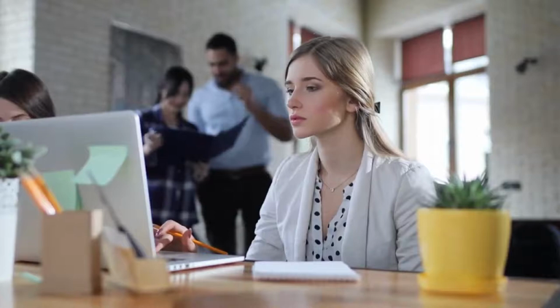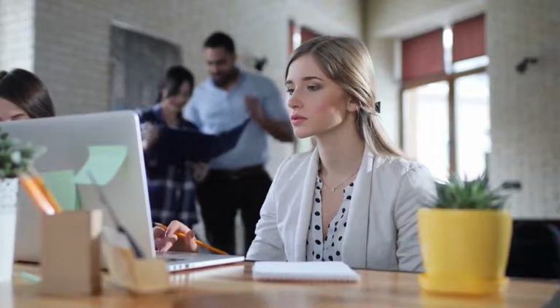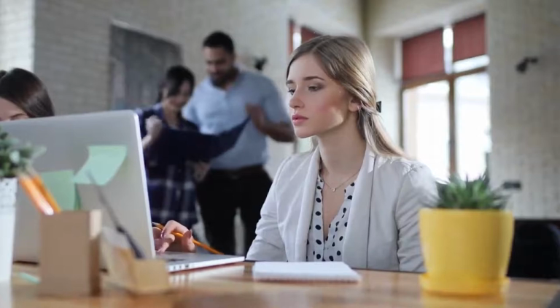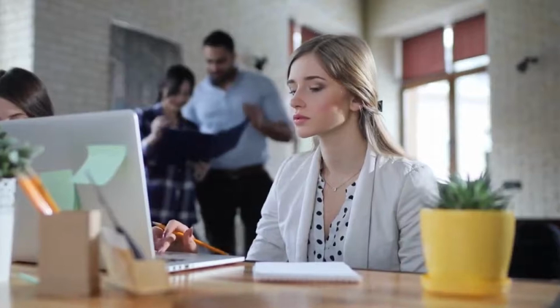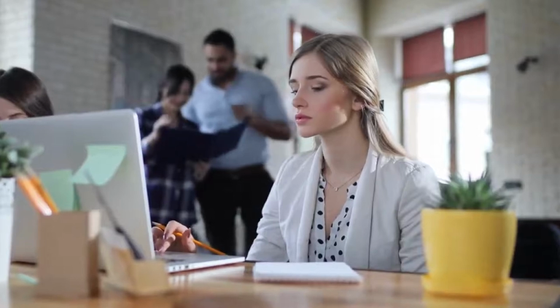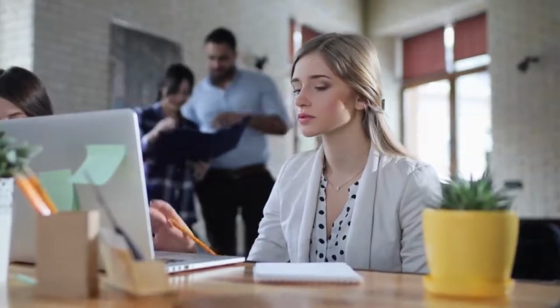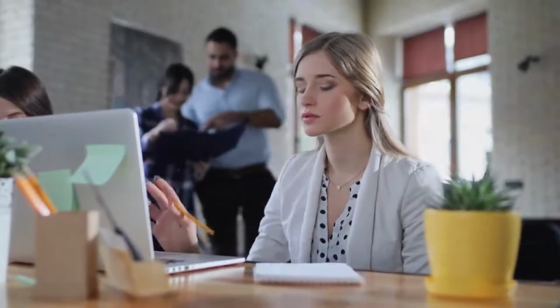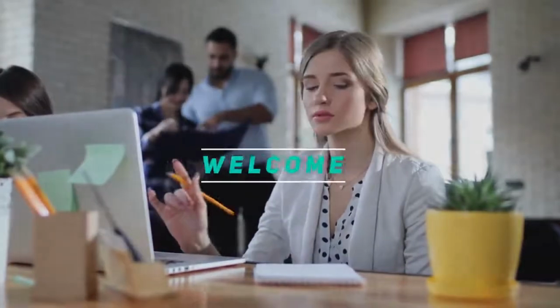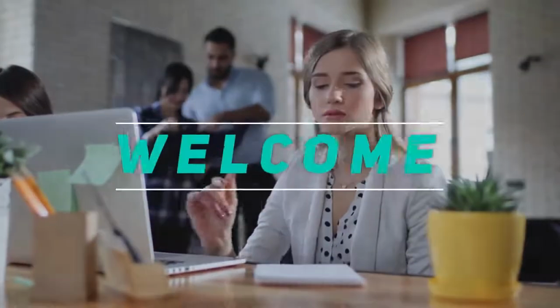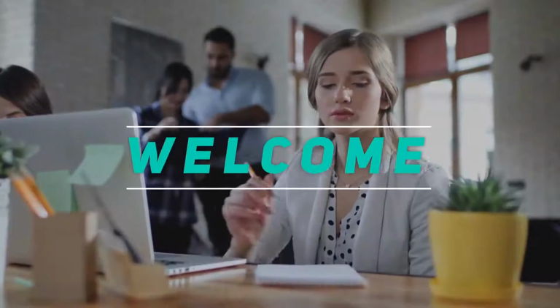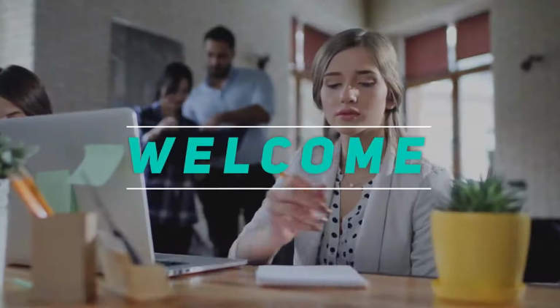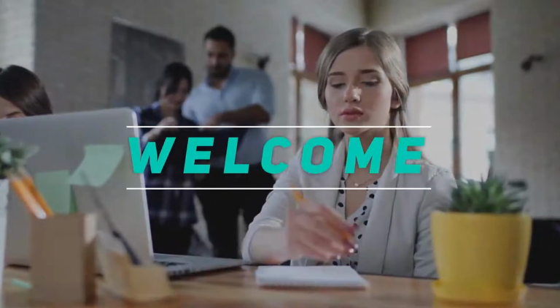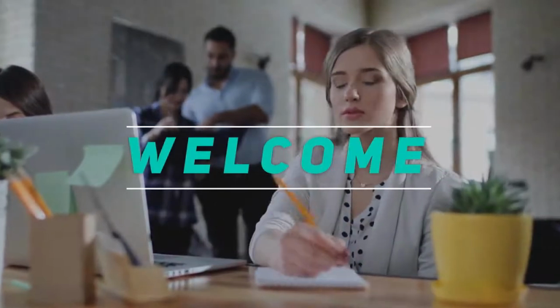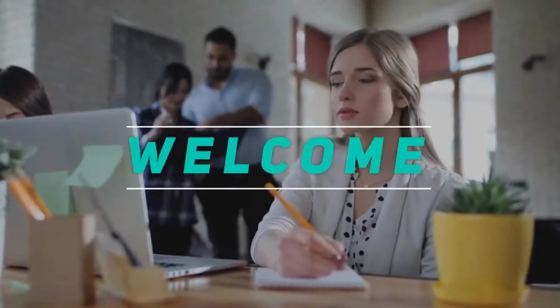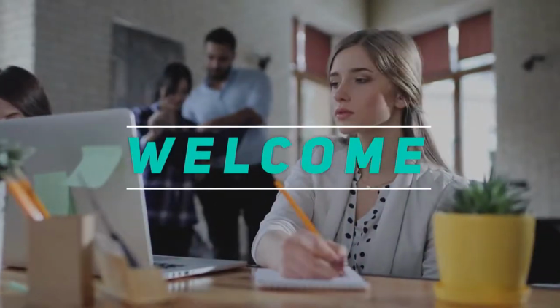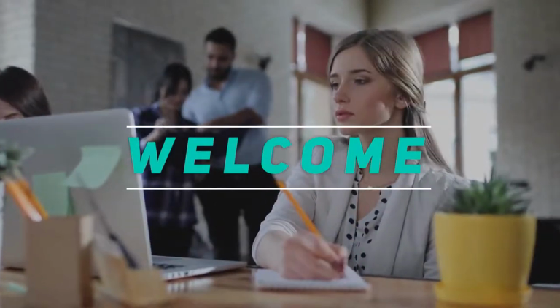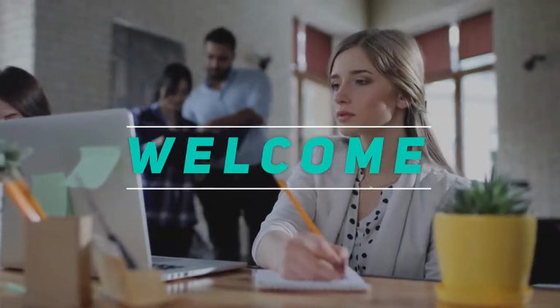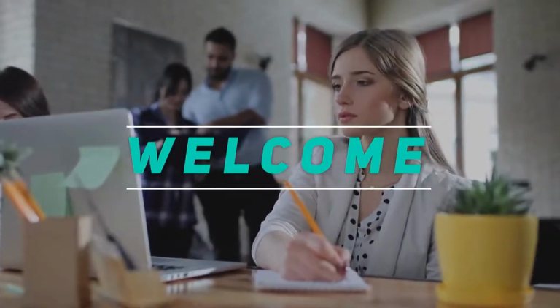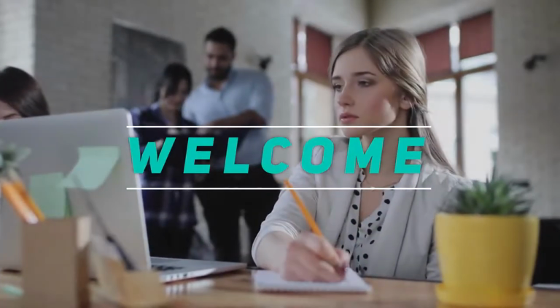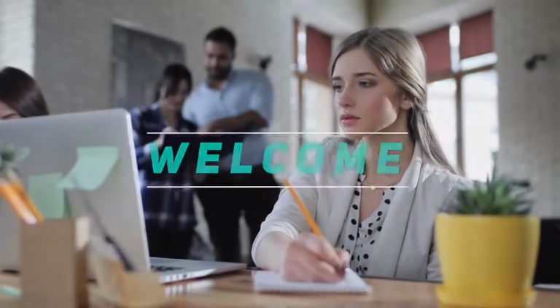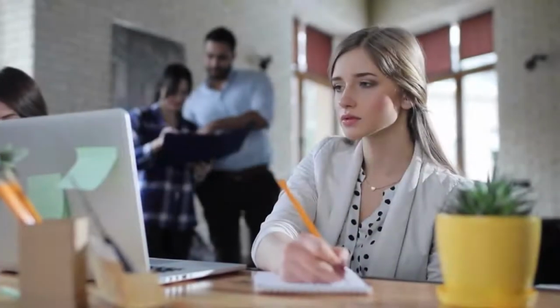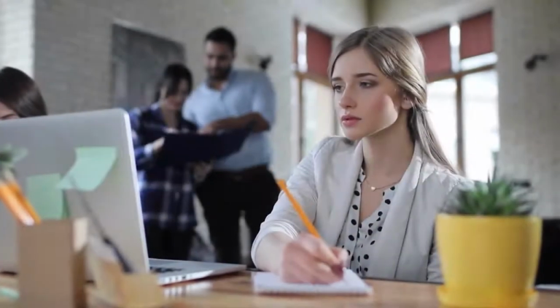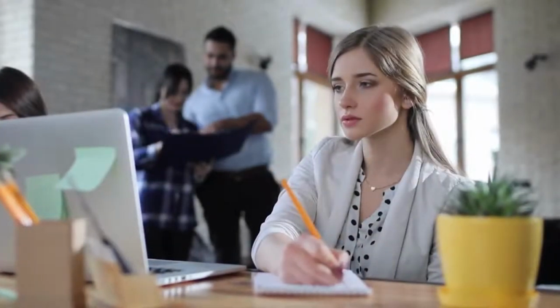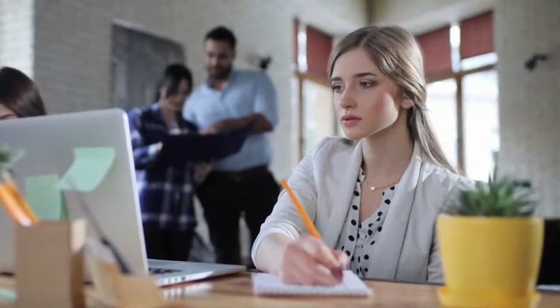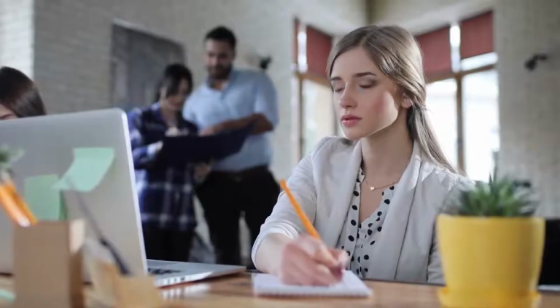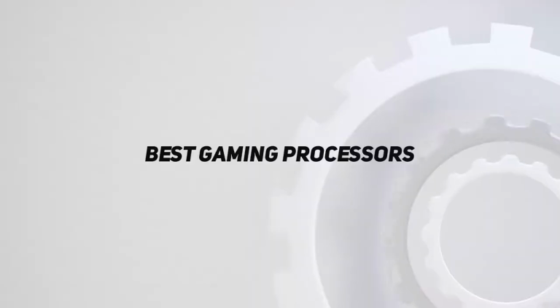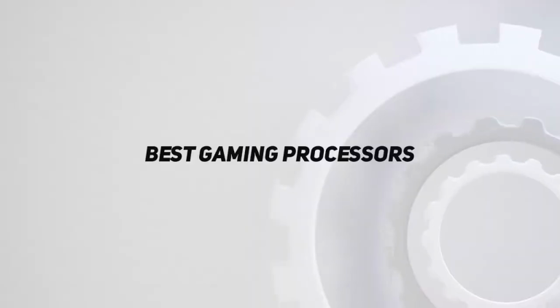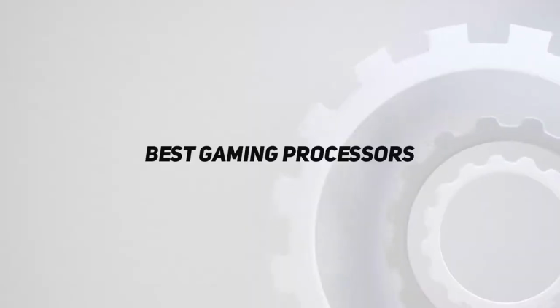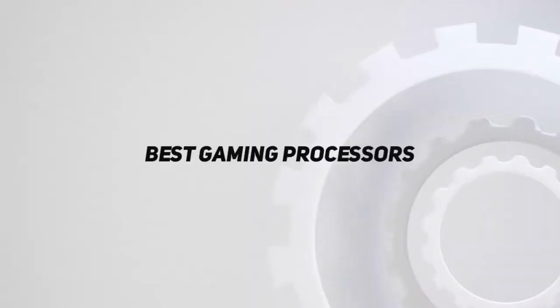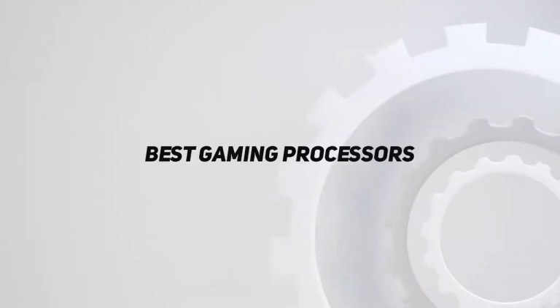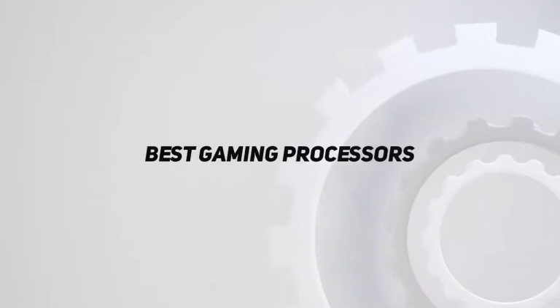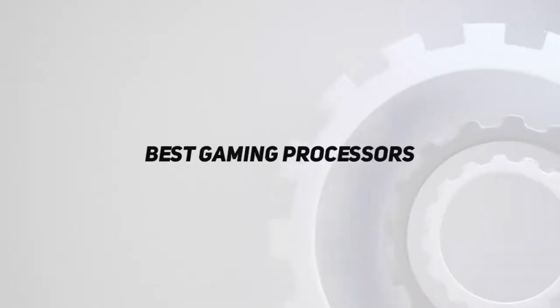Hey, welcome back to my channel. In this video, I'm gonna talk about the top 5 best gaming processors.